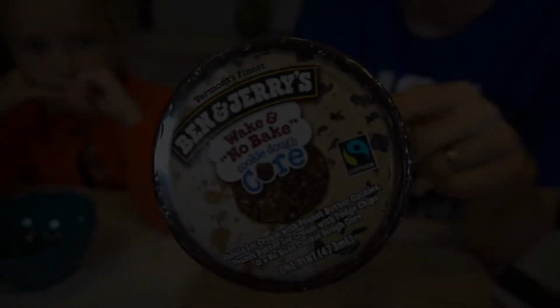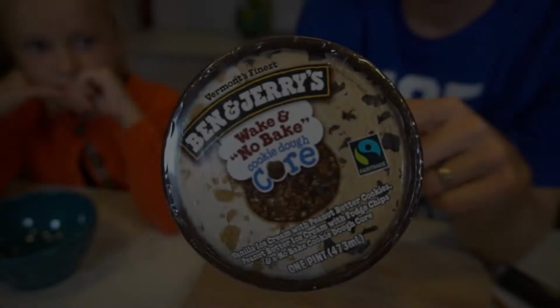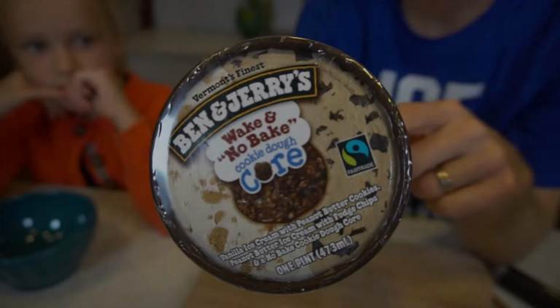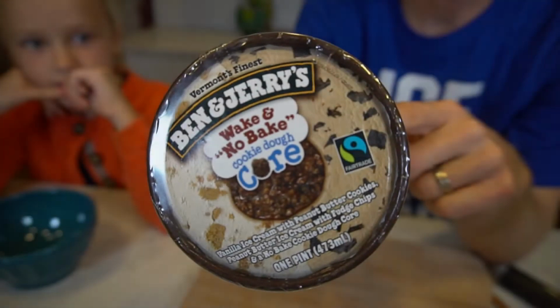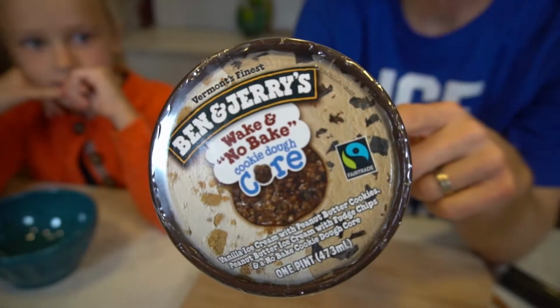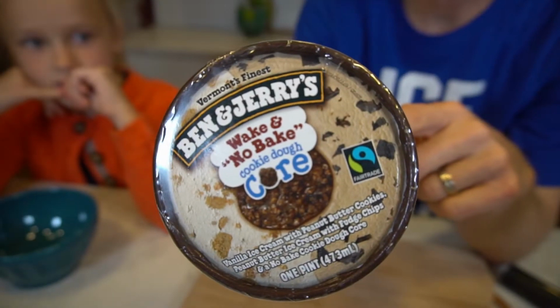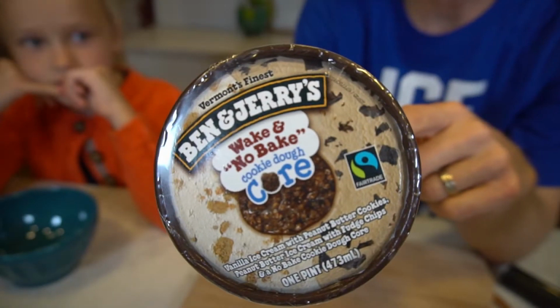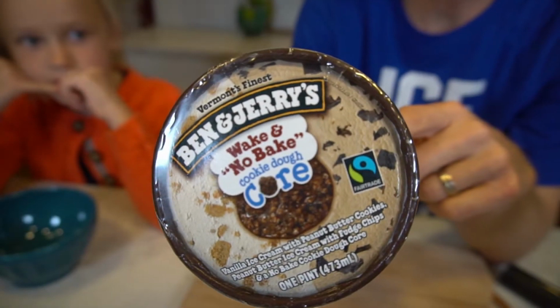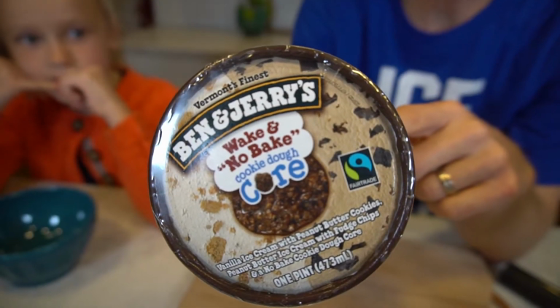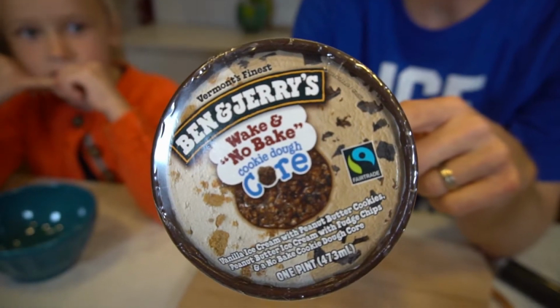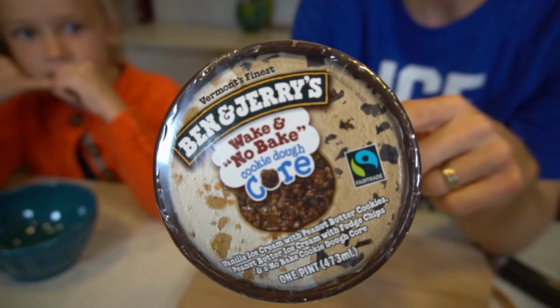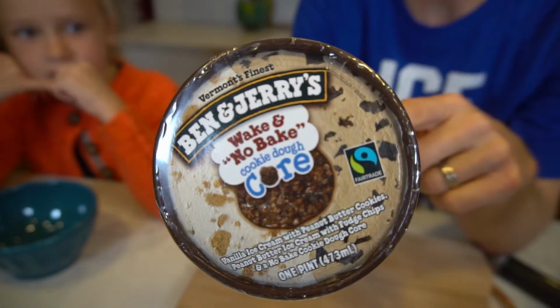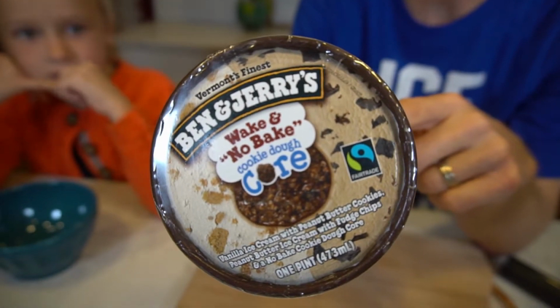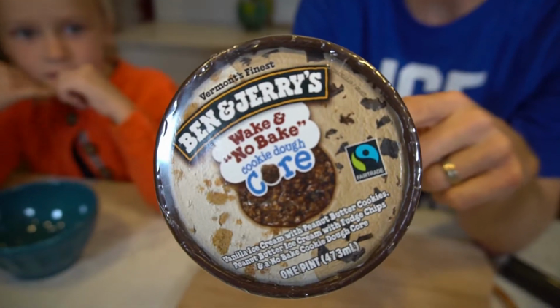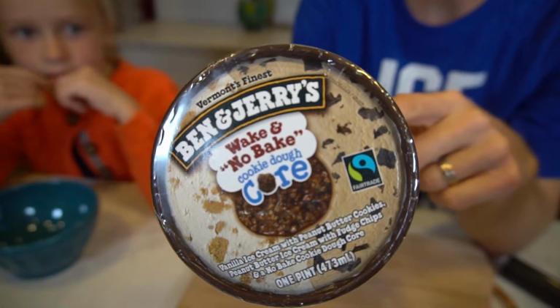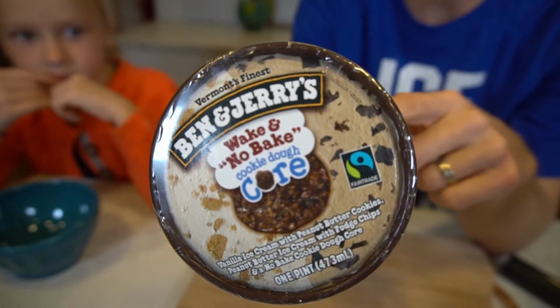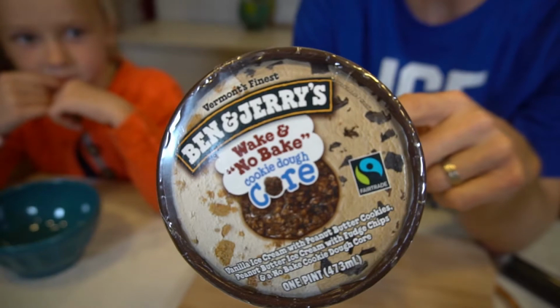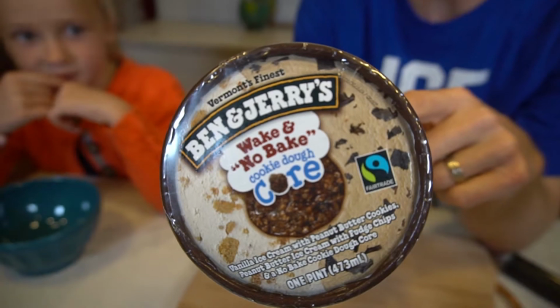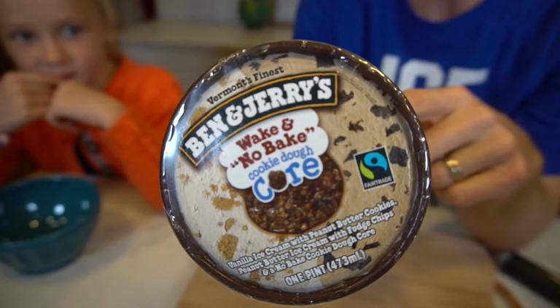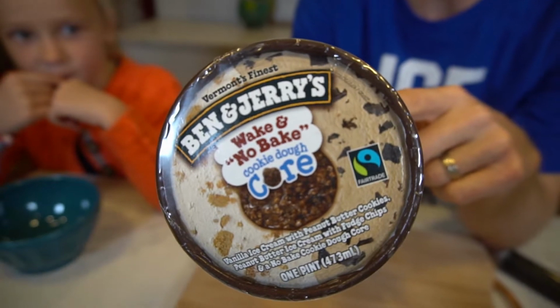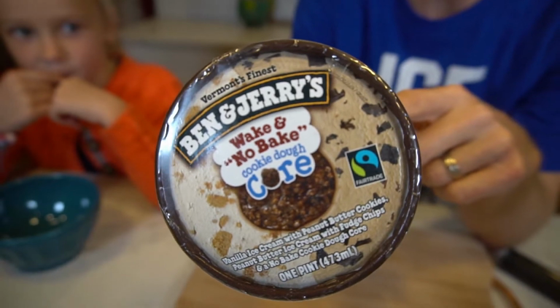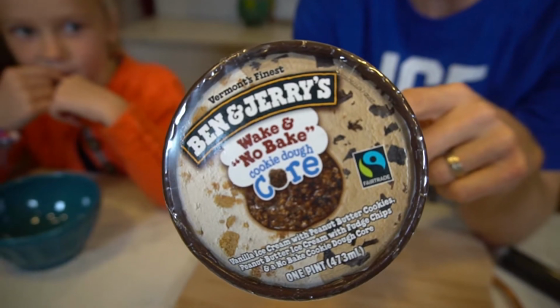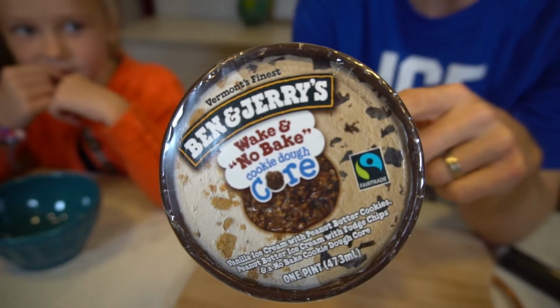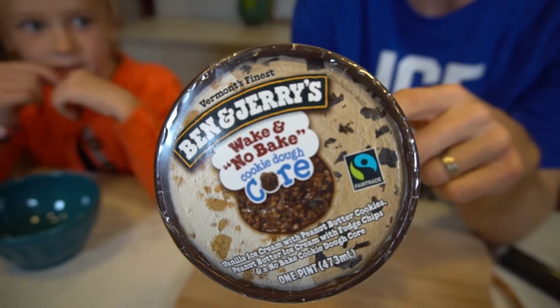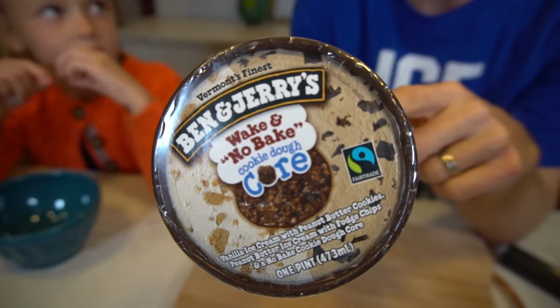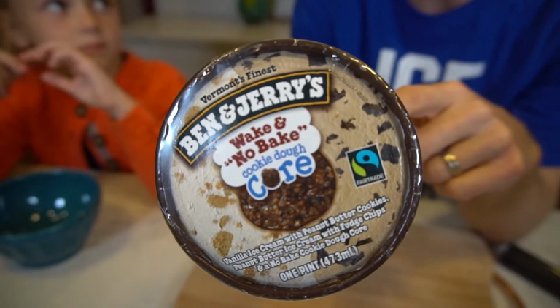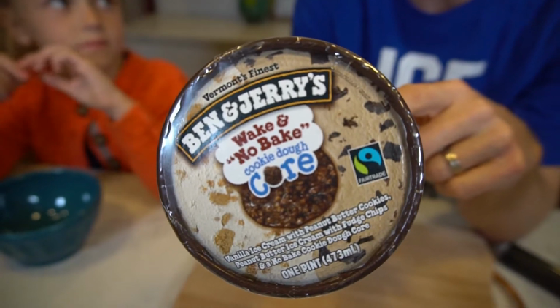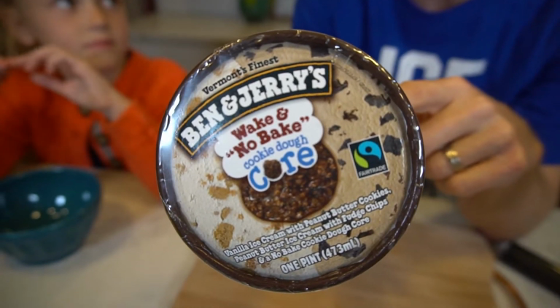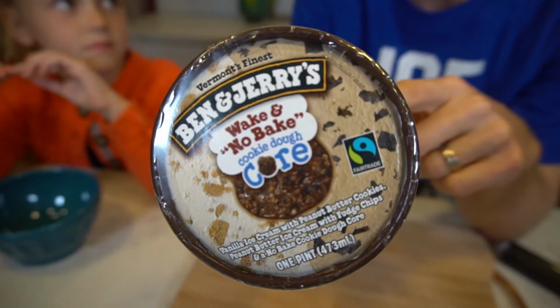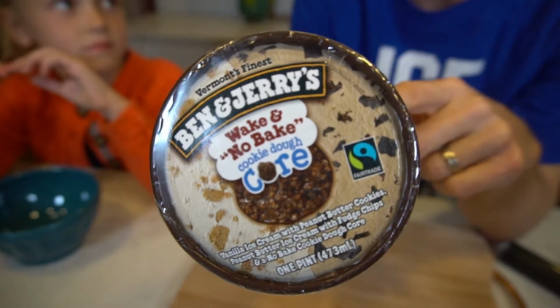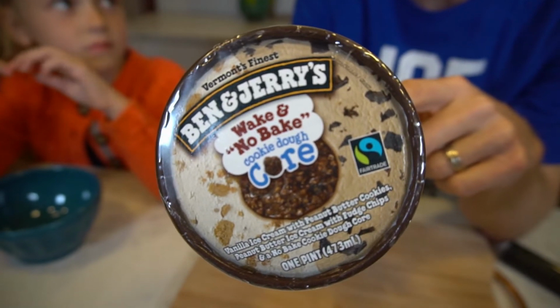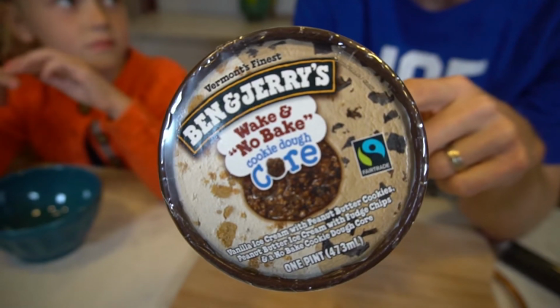This little beauty is vanilla ice cream with peanut butter cookies, peanut butter ice cream with fudge chips, and a no-bake cookie dough core.